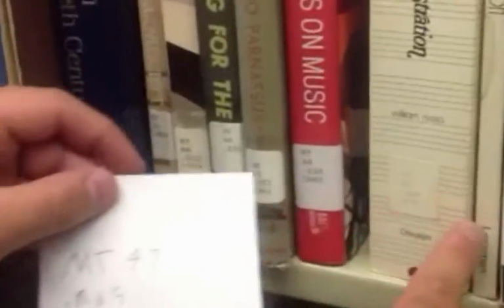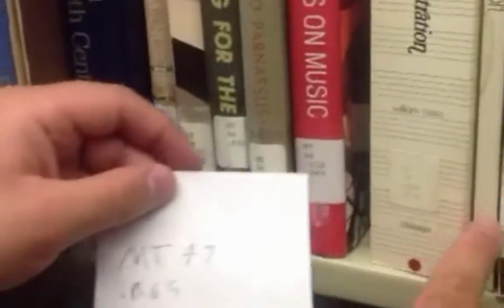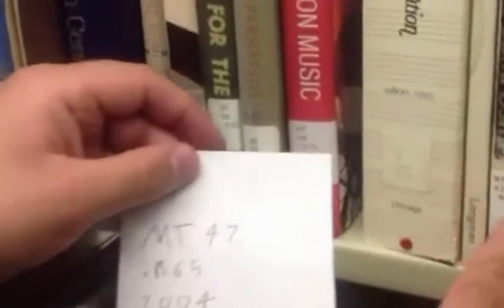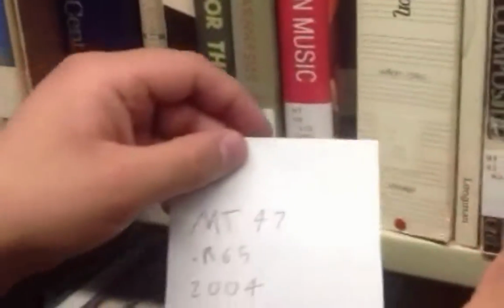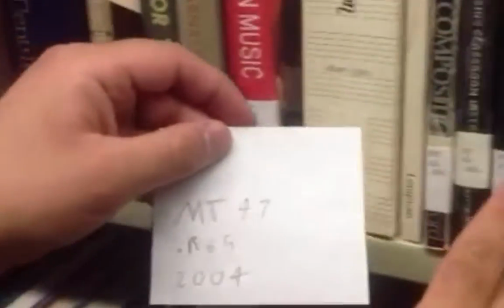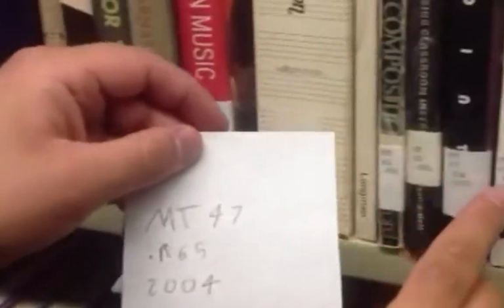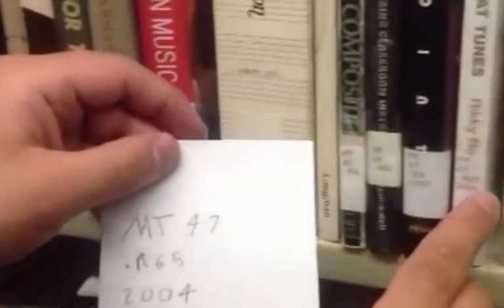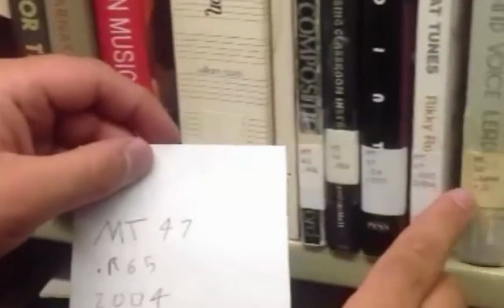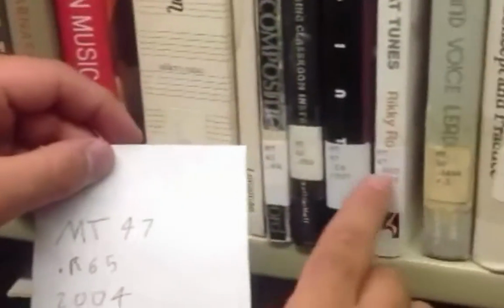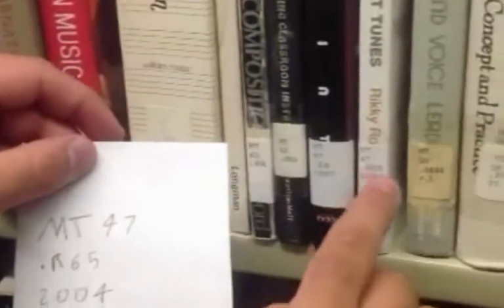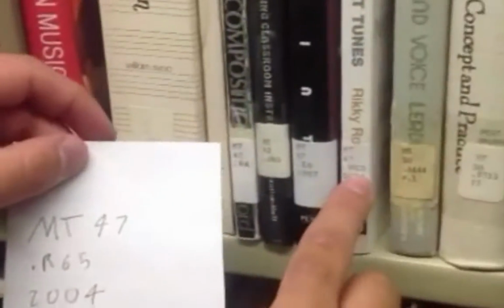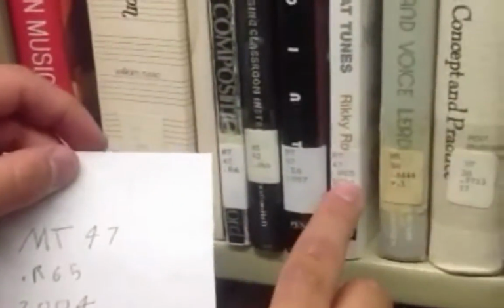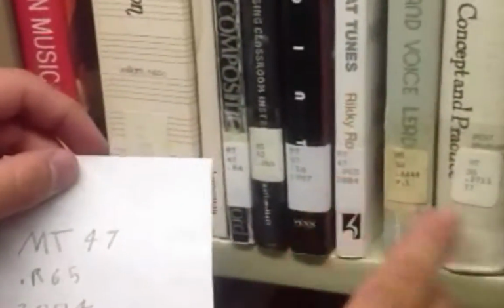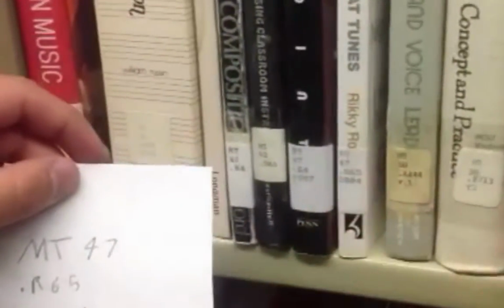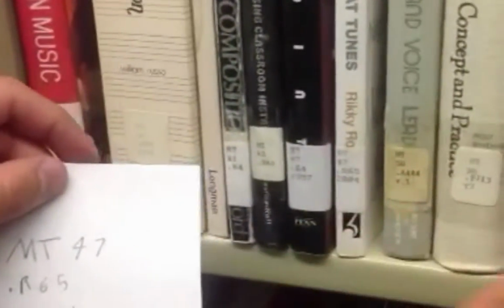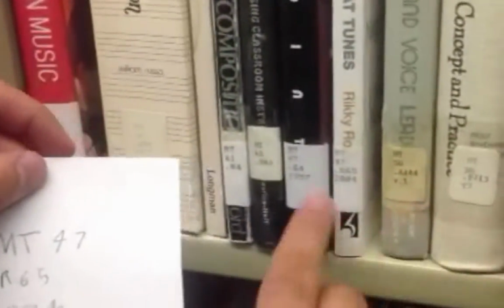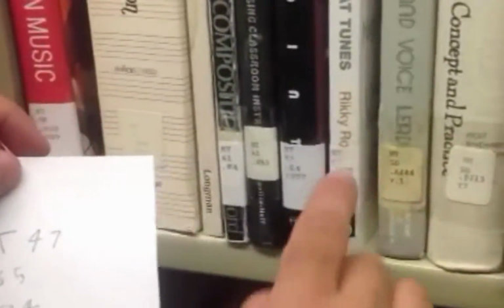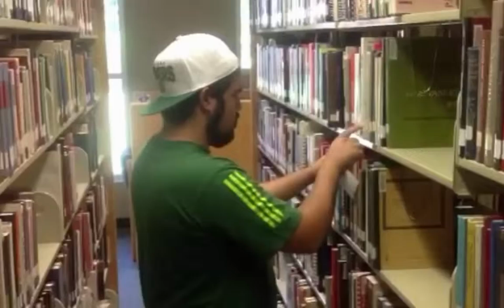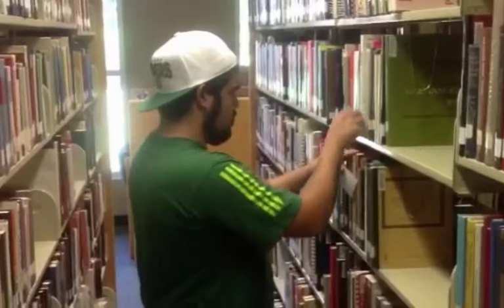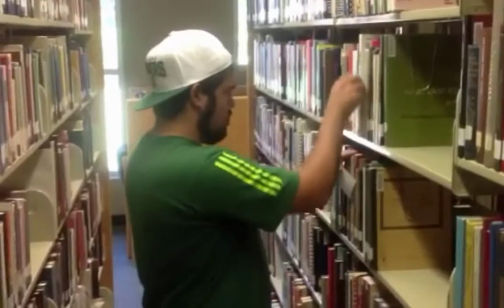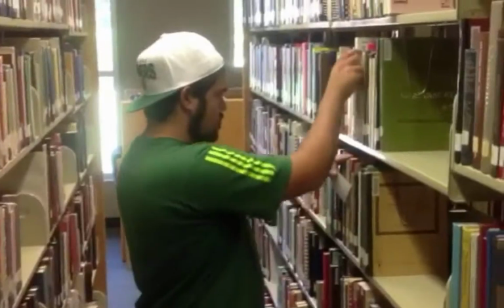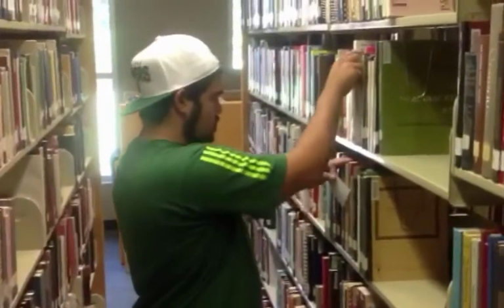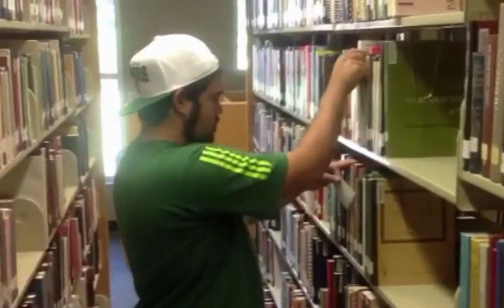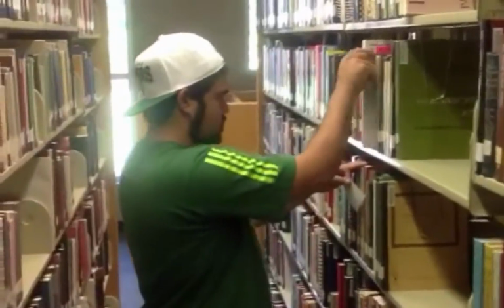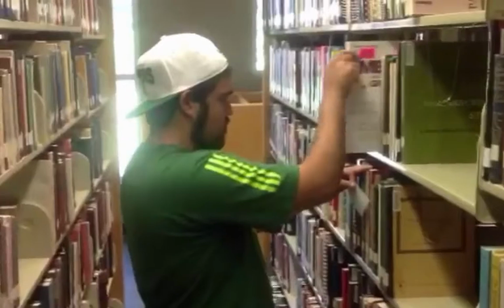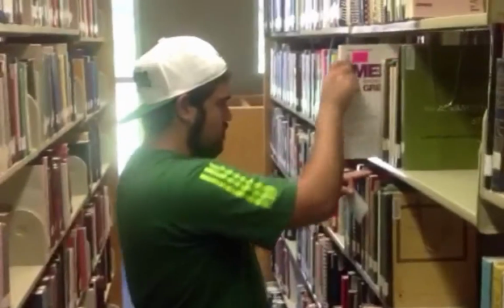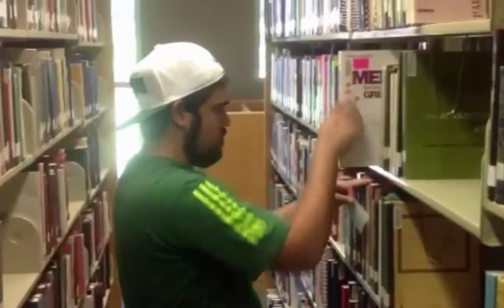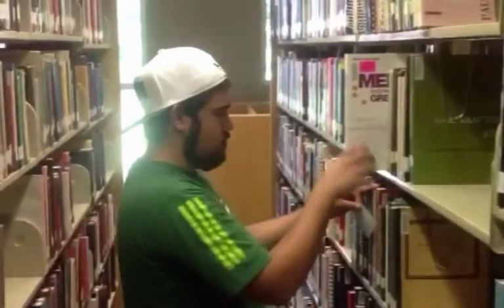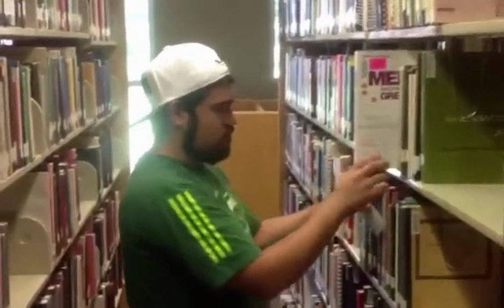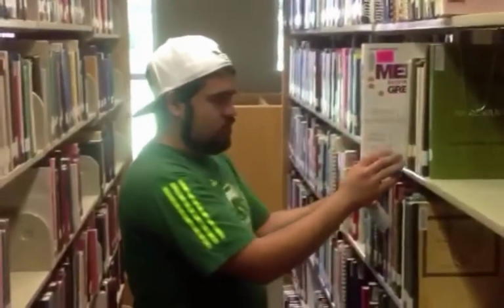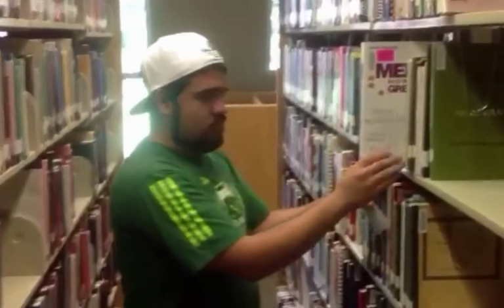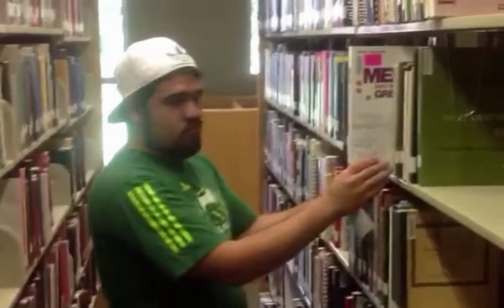Browse books on each shelf until — aha! — you find the one you're after.